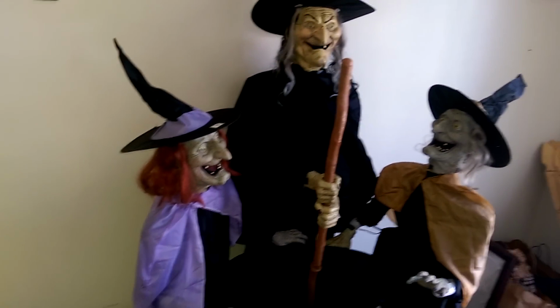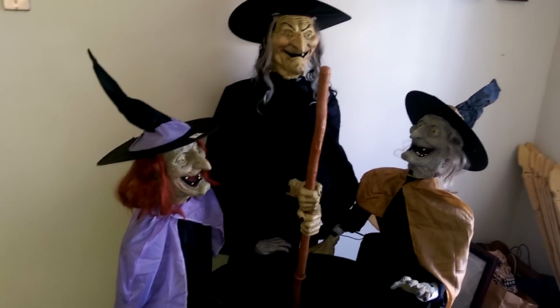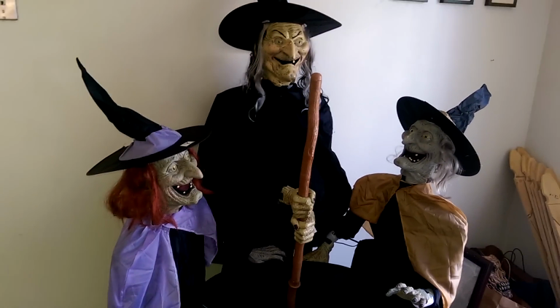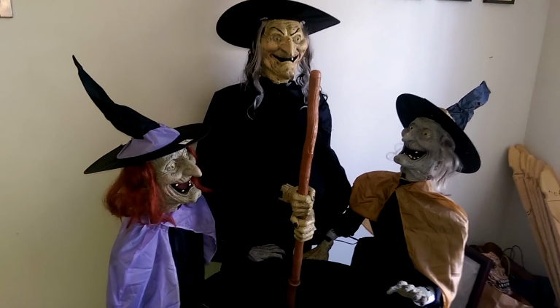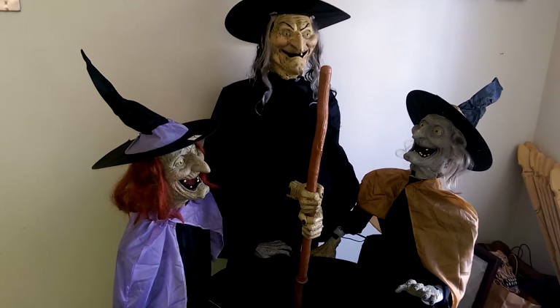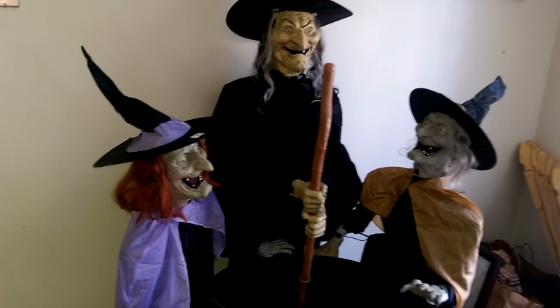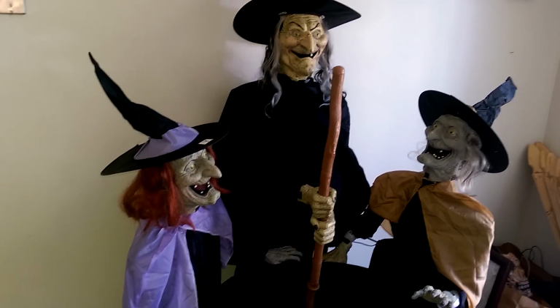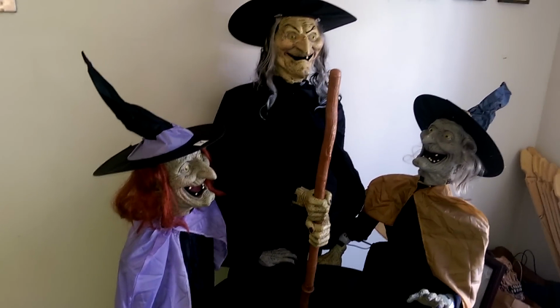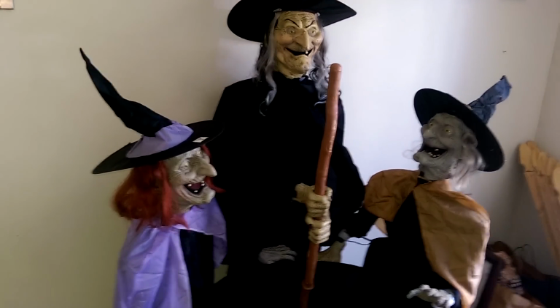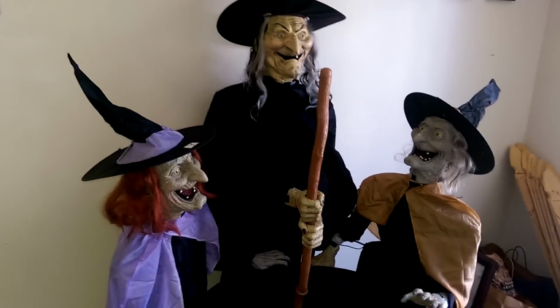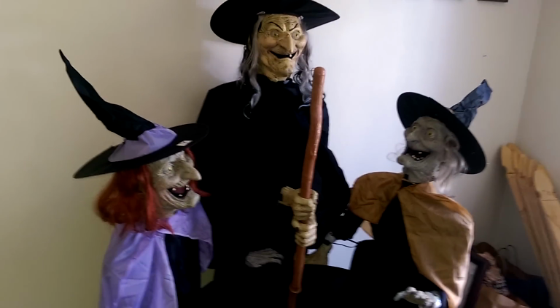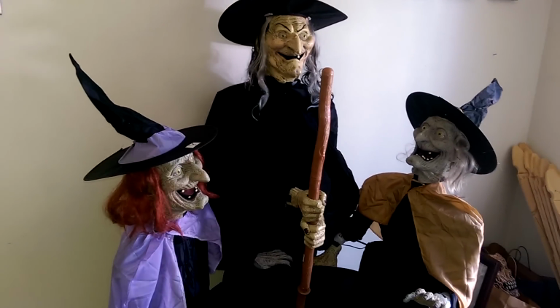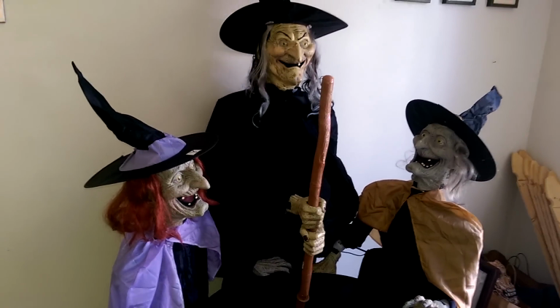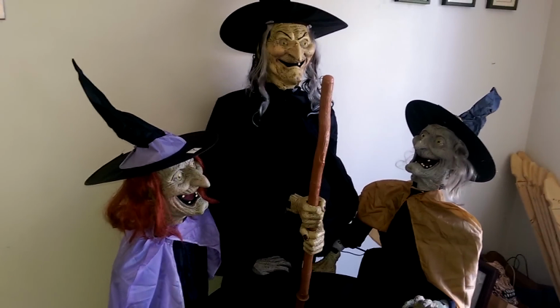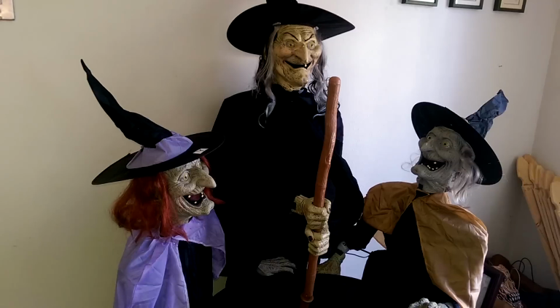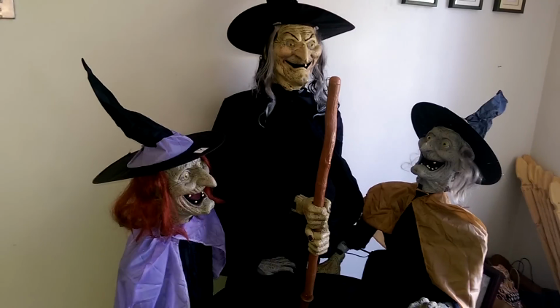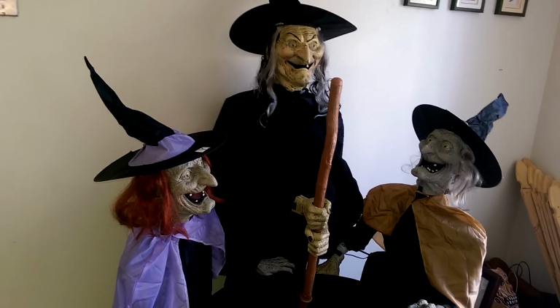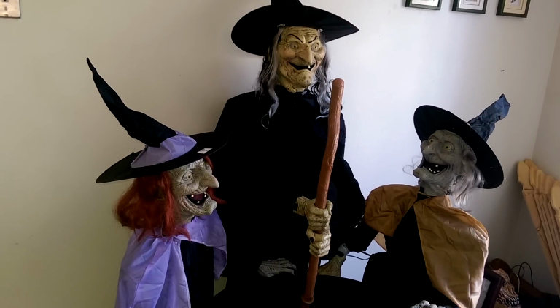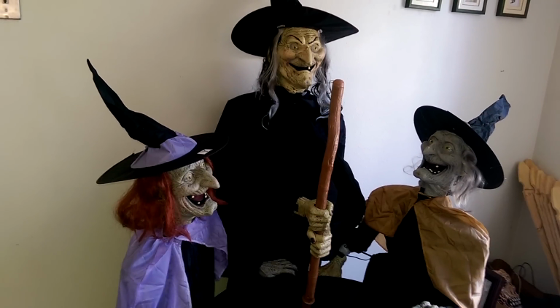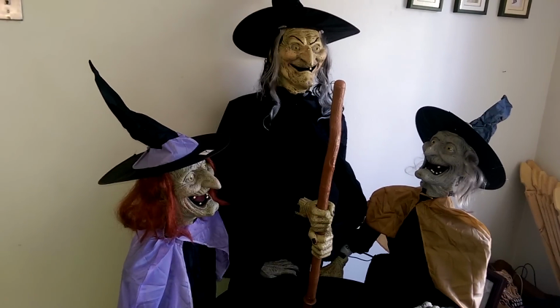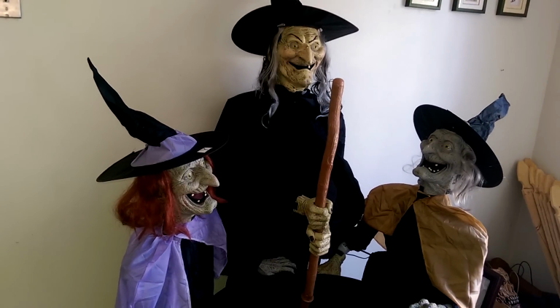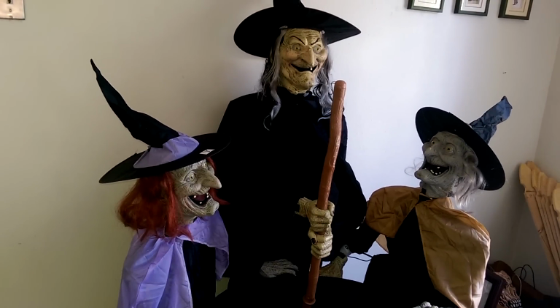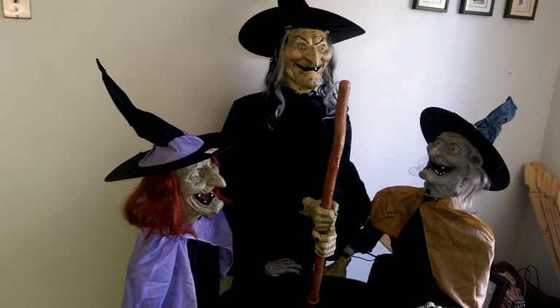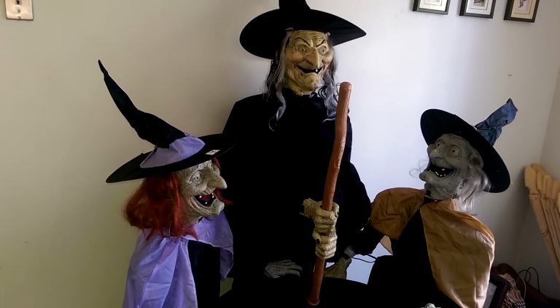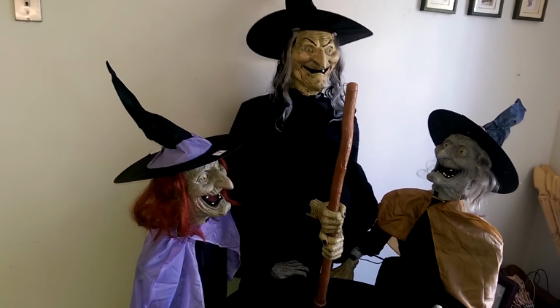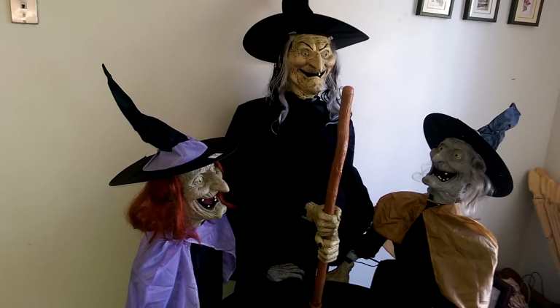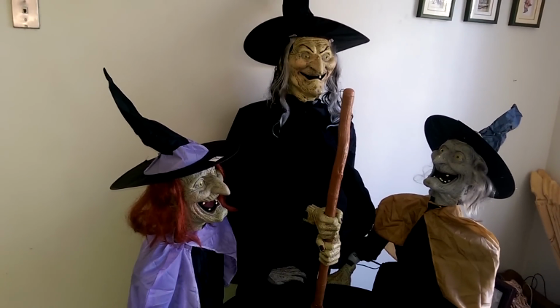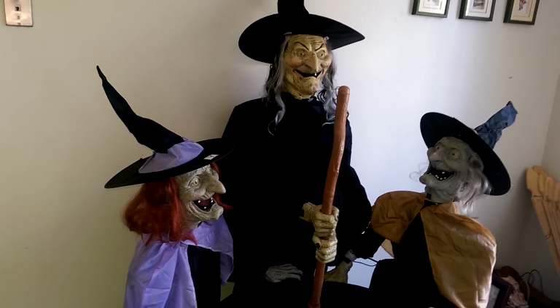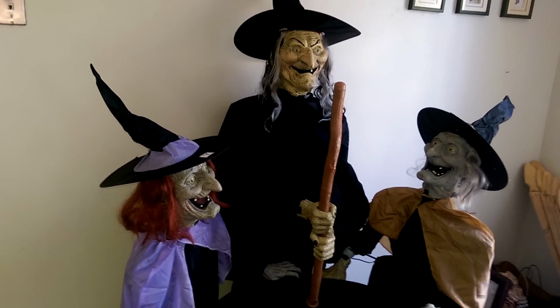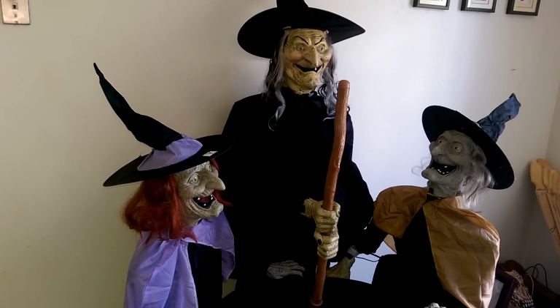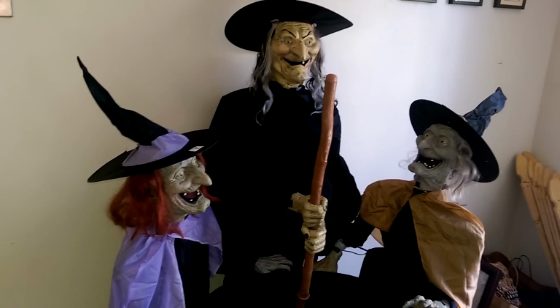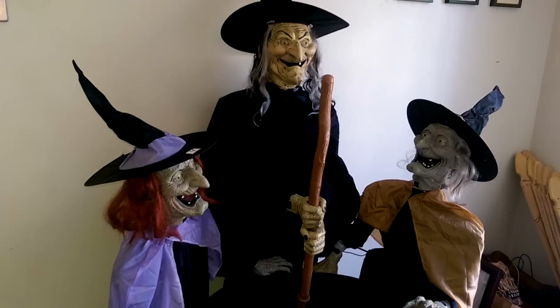There might be some other sites out there that I'm not too familiar with that might be selling it. Halloween Express, I think, might have it — I'm not sure.